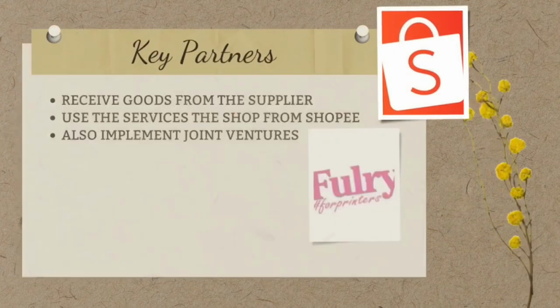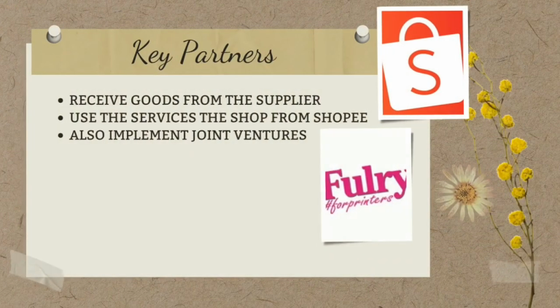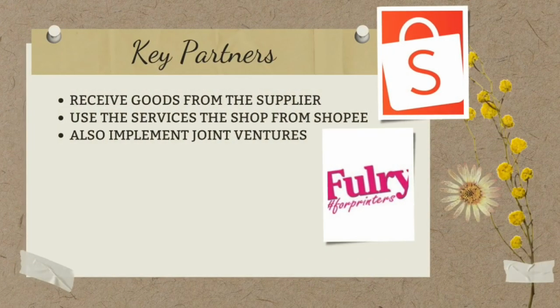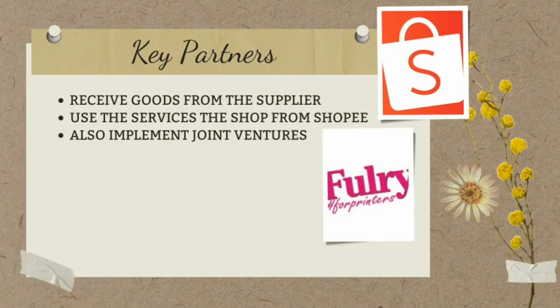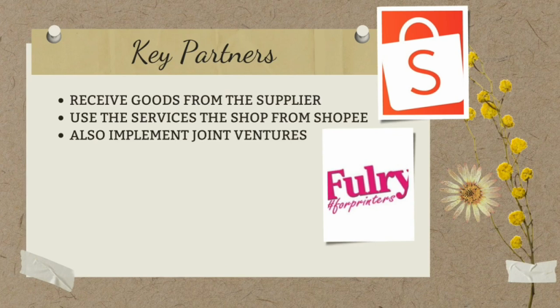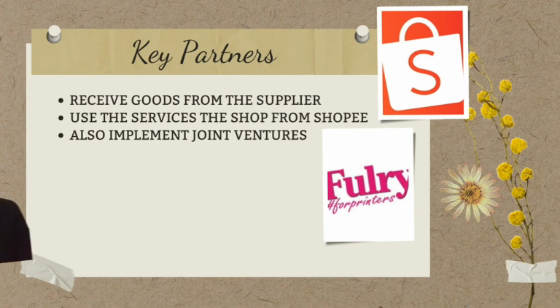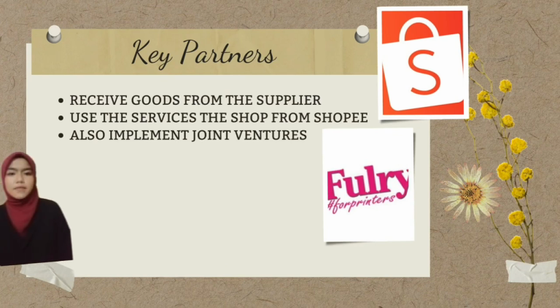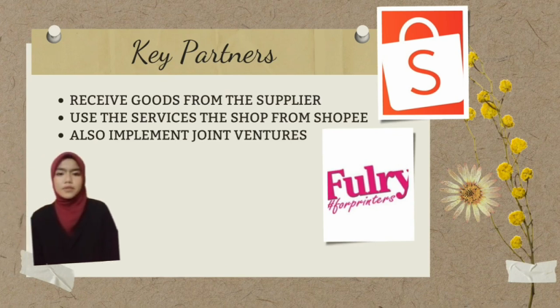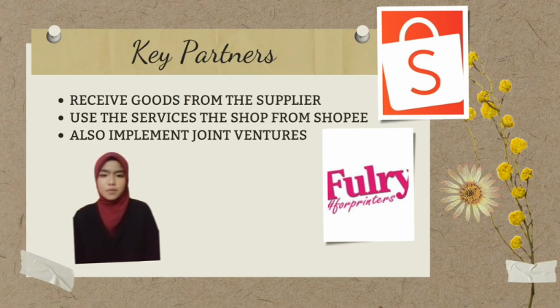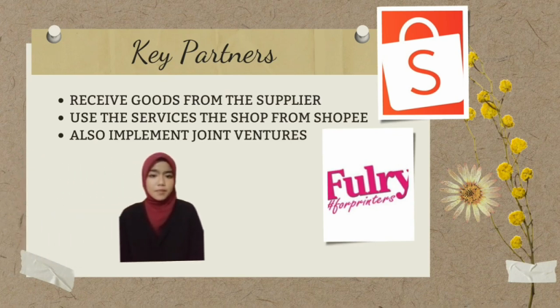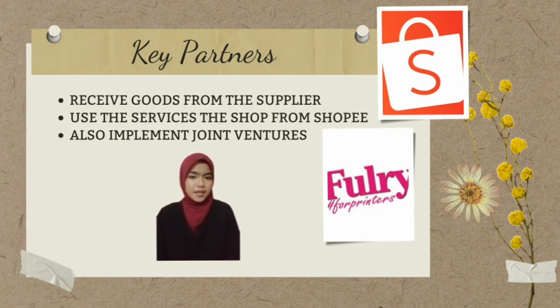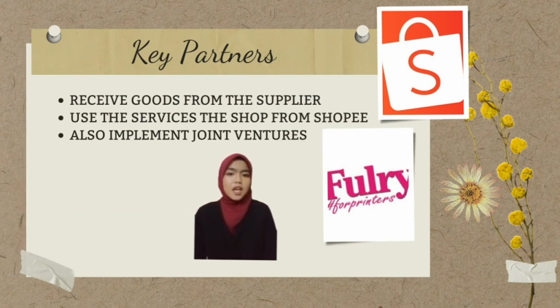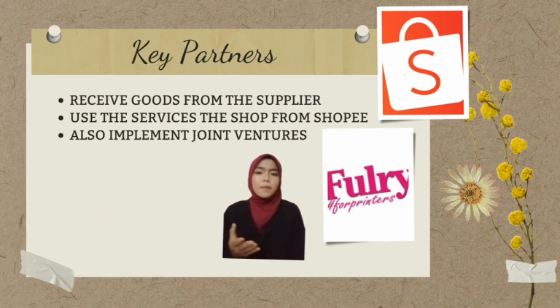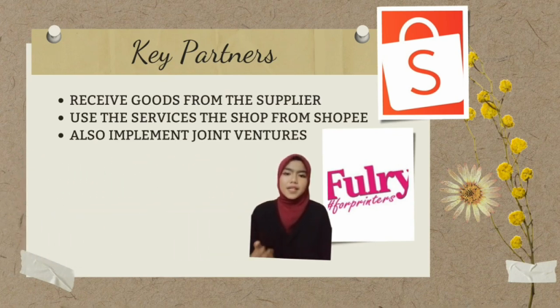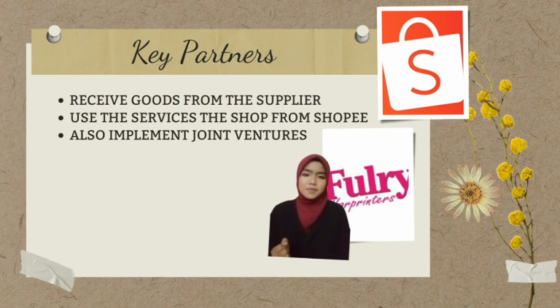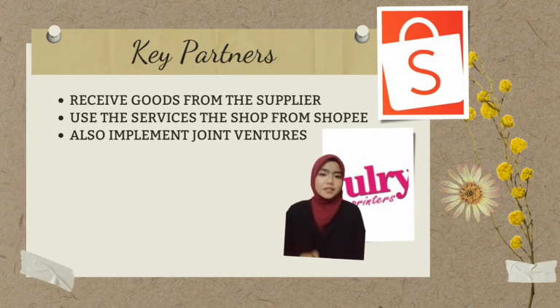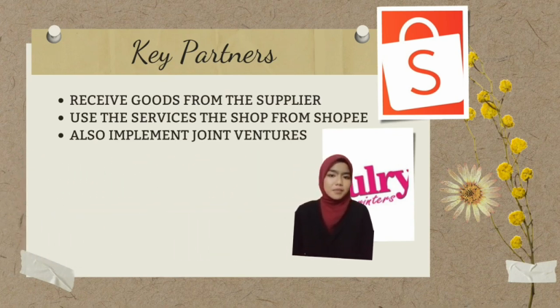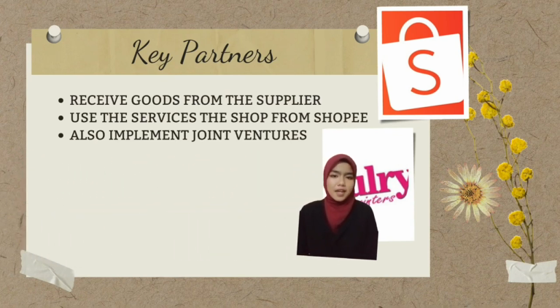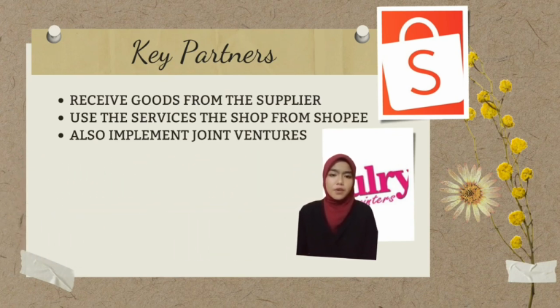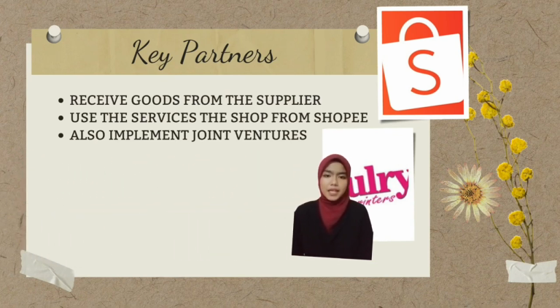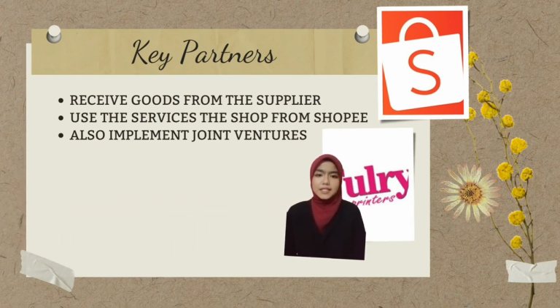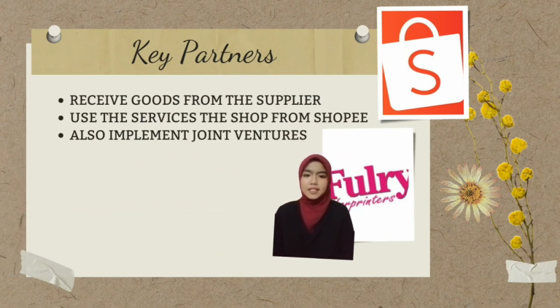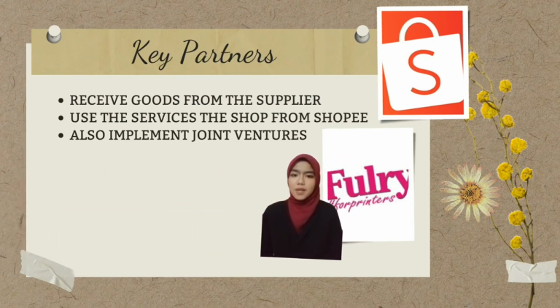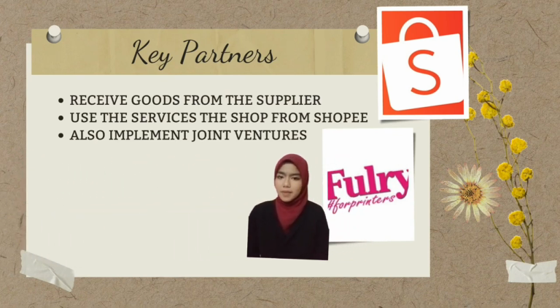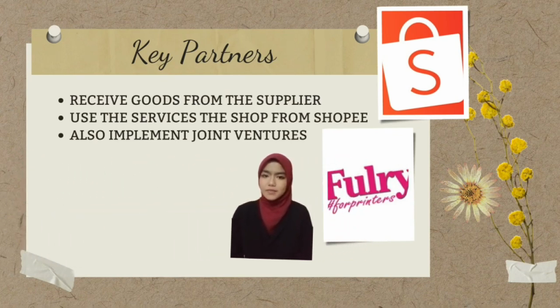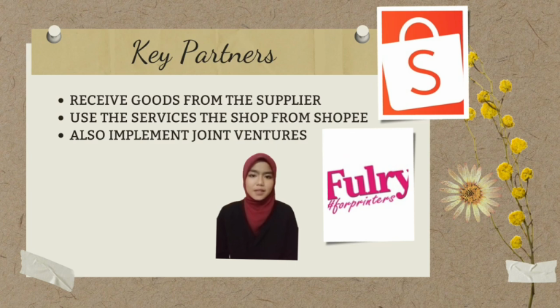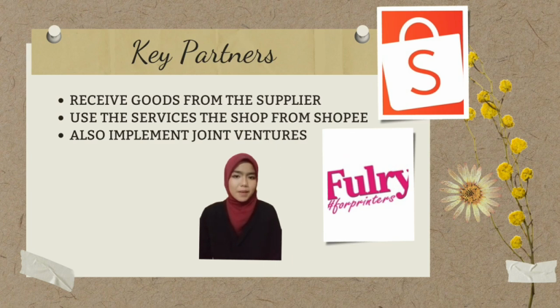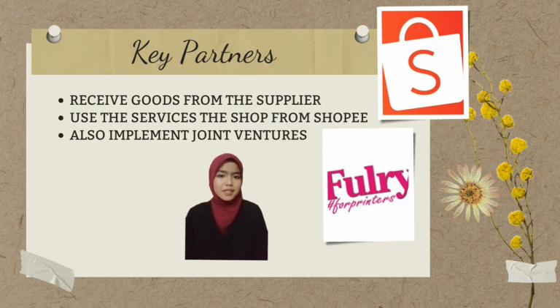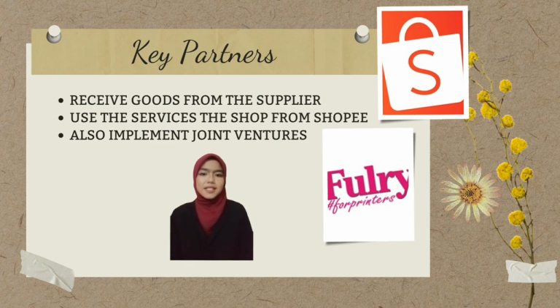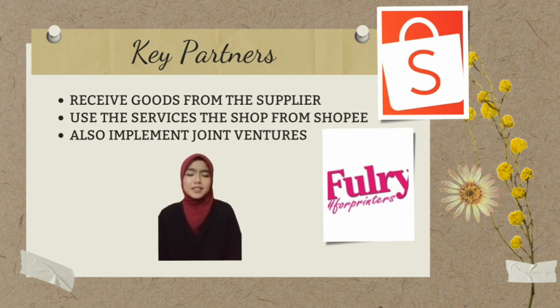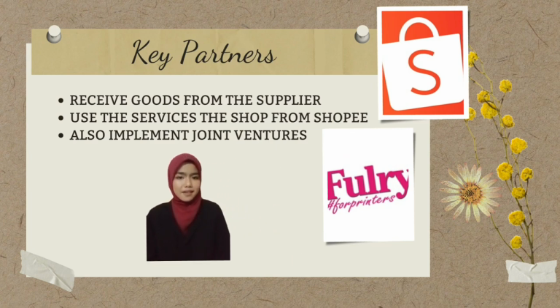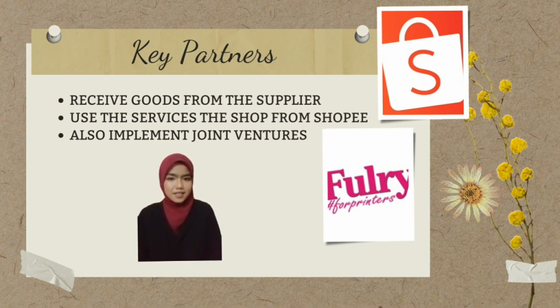Our partners will receive goods from new suppliers, print experts, and vendors for packaging such as paper bags, wrapper paper, stickers, and cards.